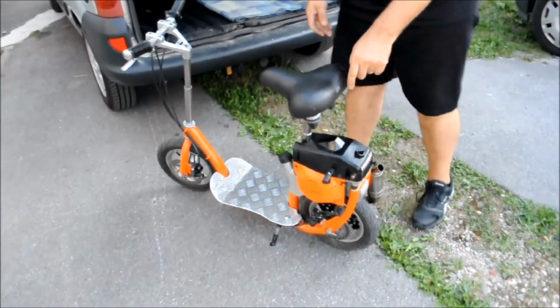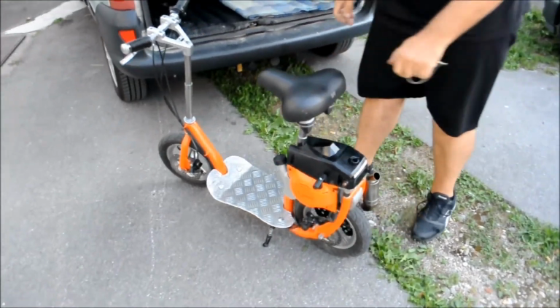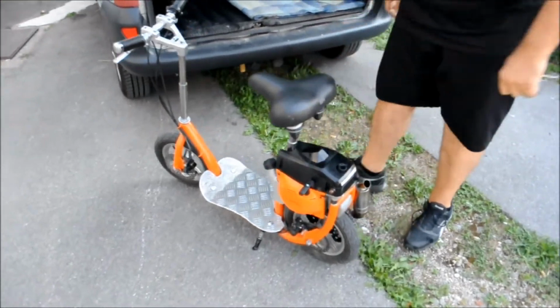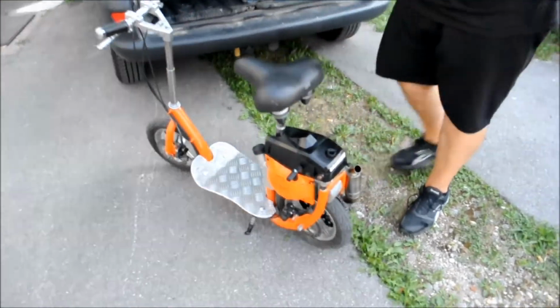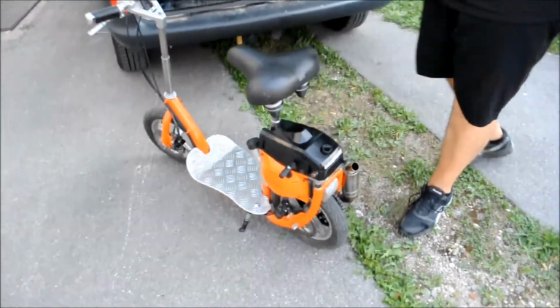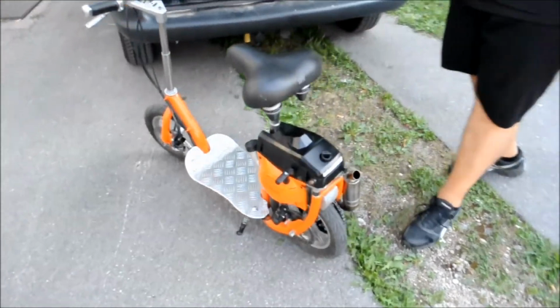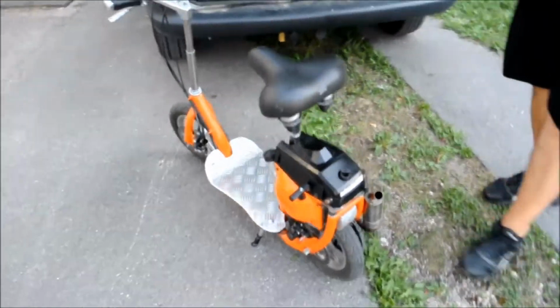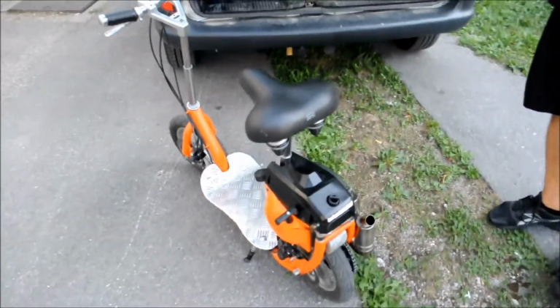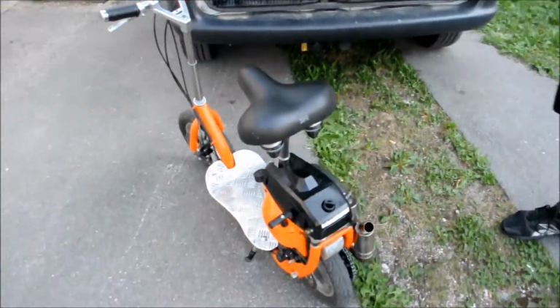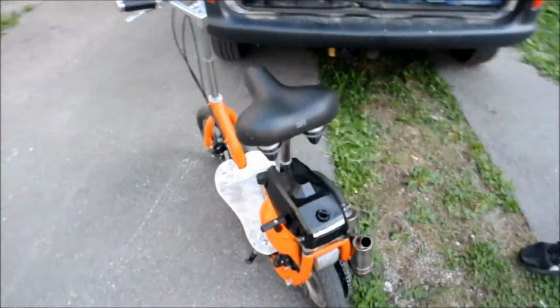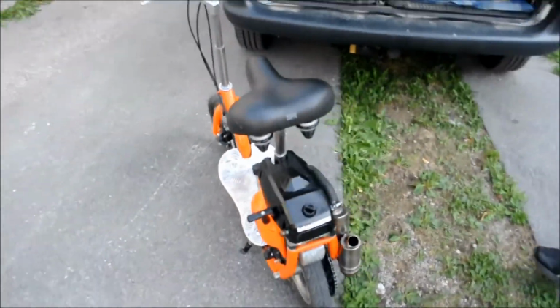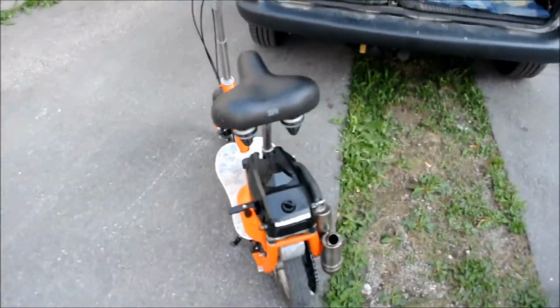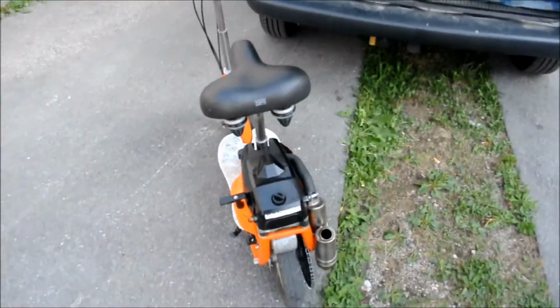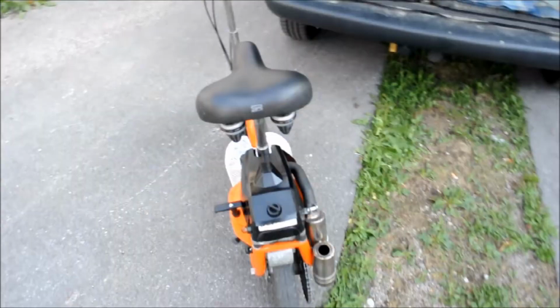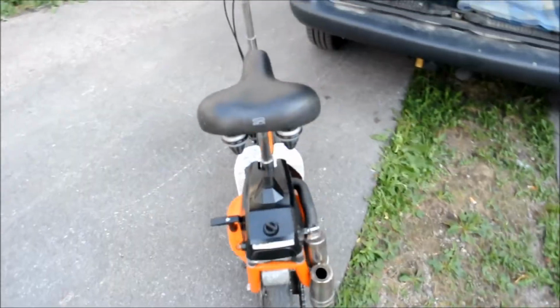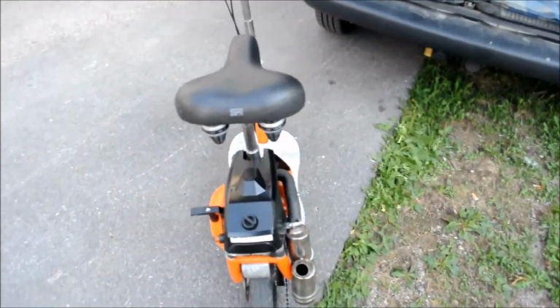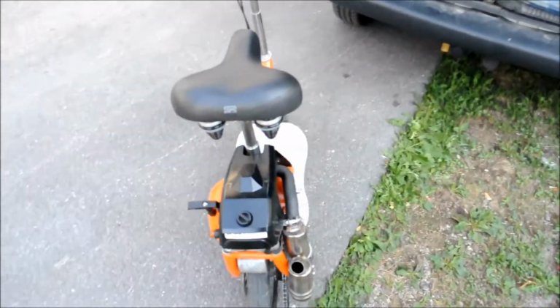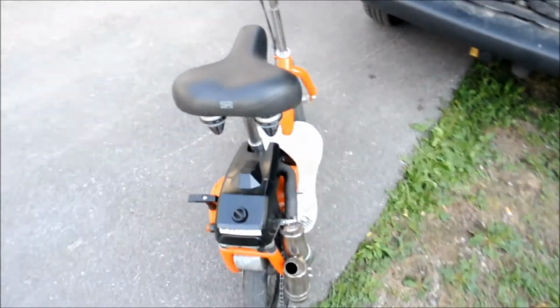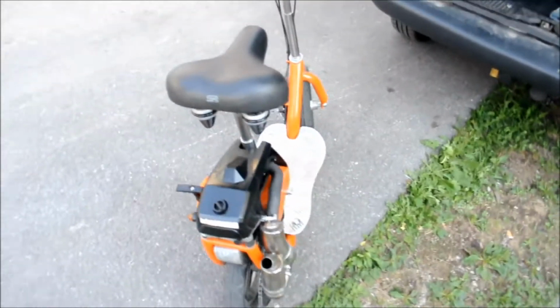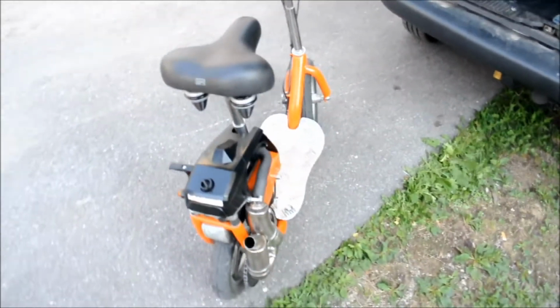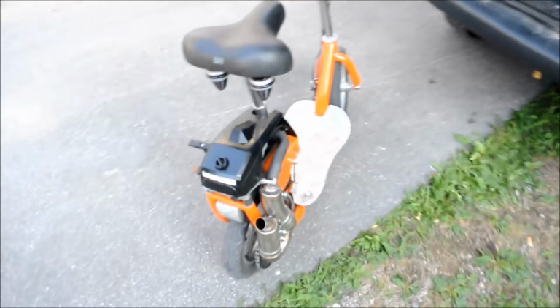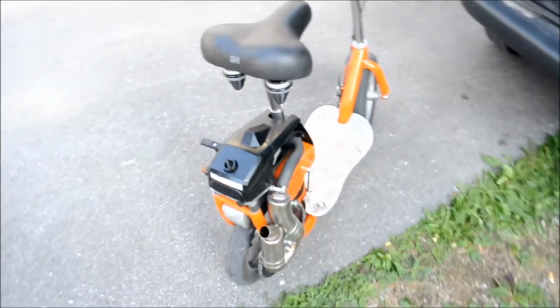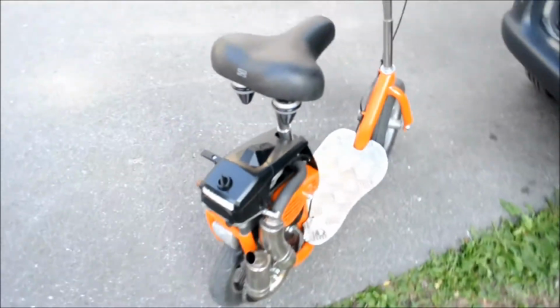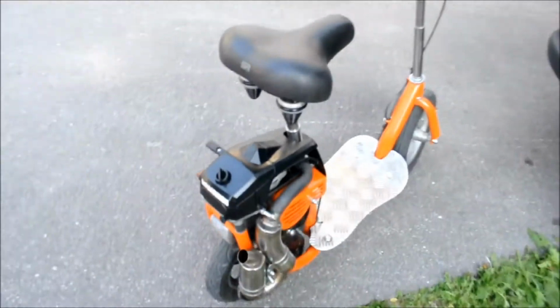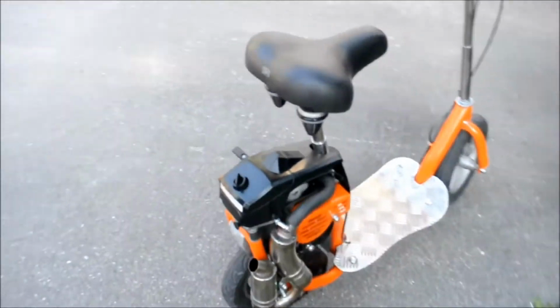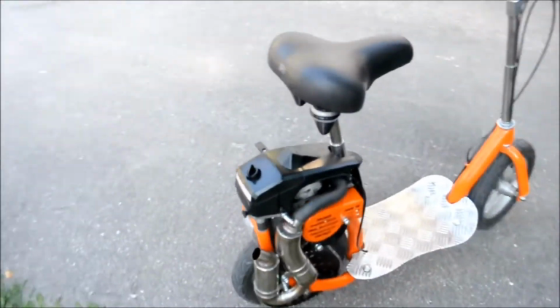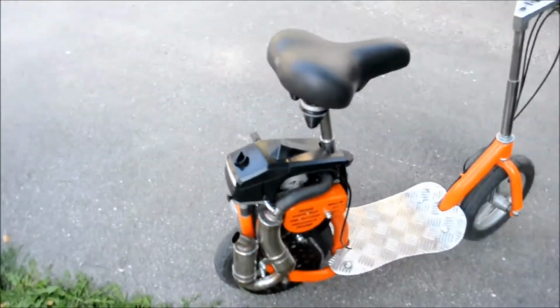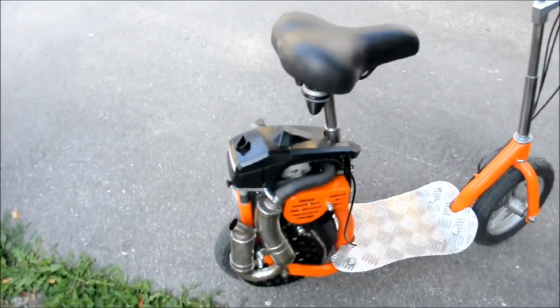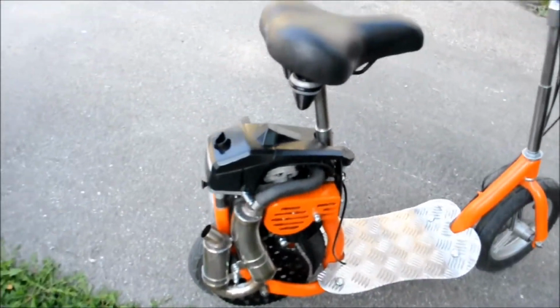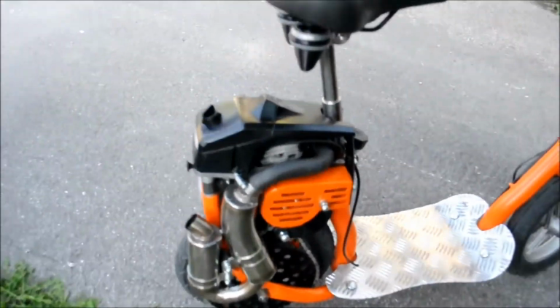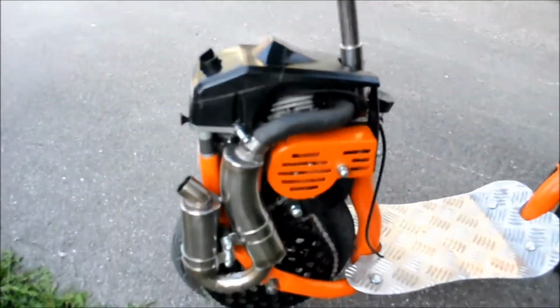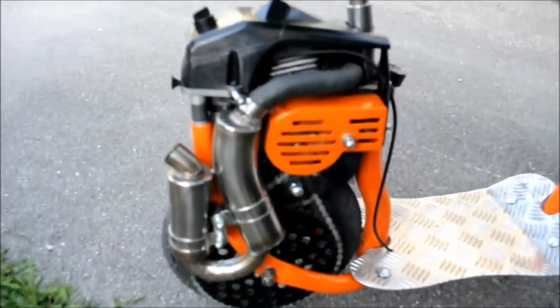It uses 0.8 liters of gas per hour of riding. The product is not for sale.